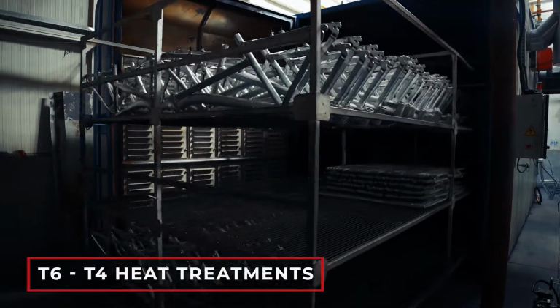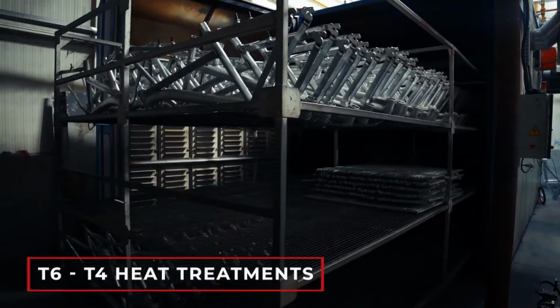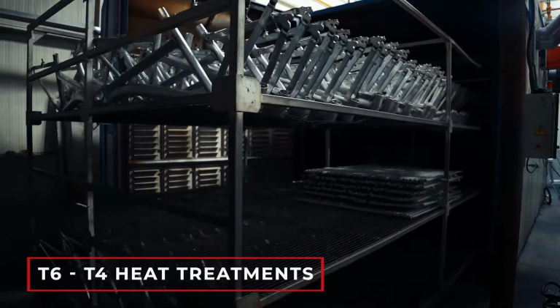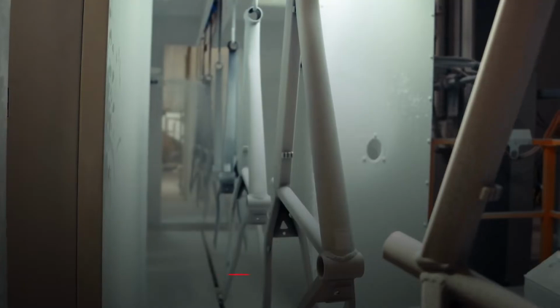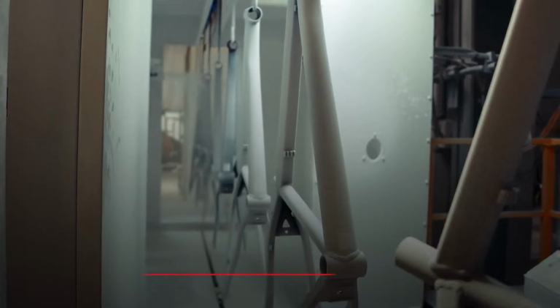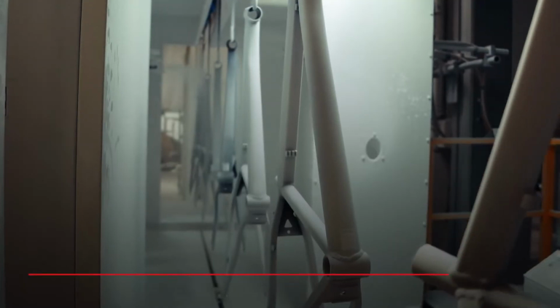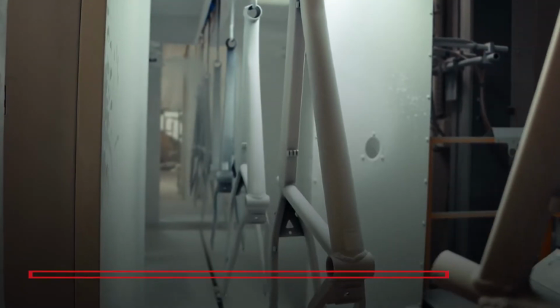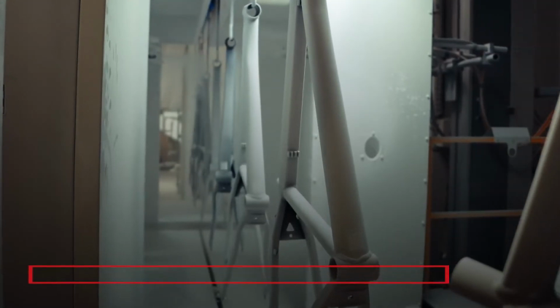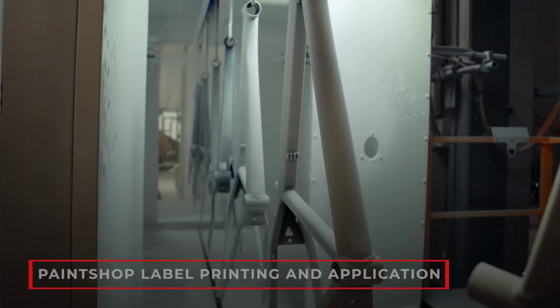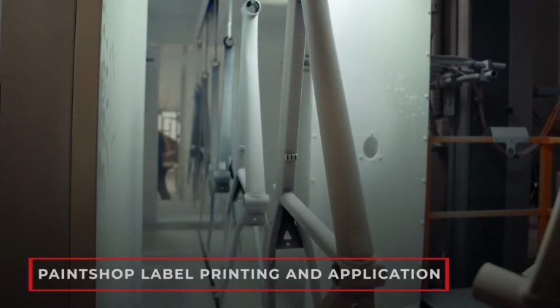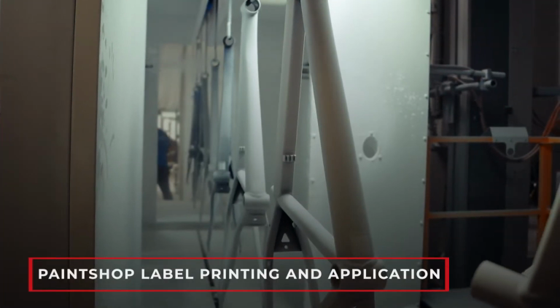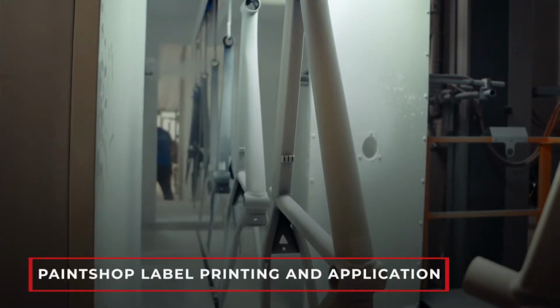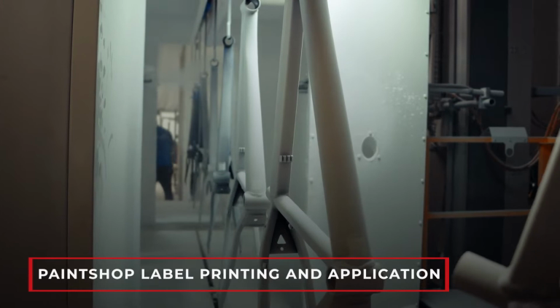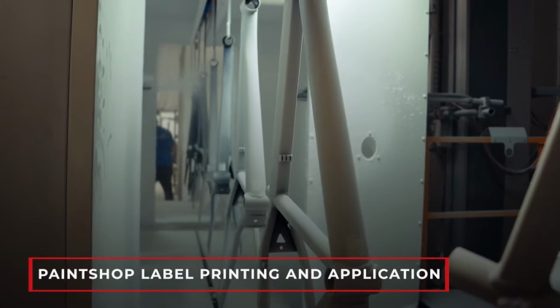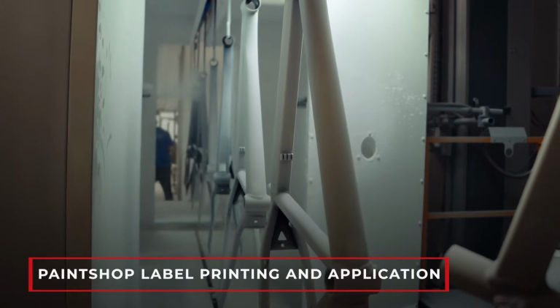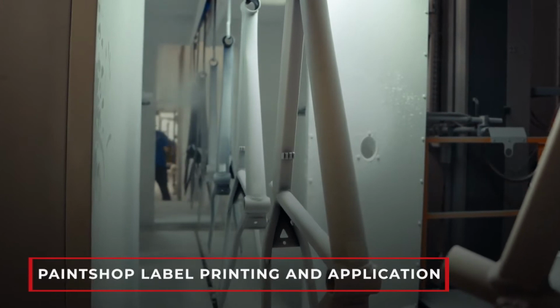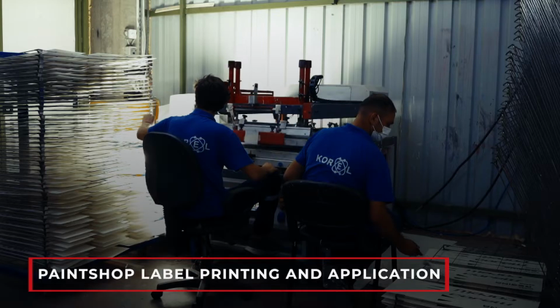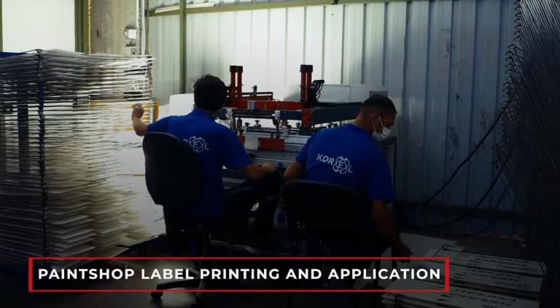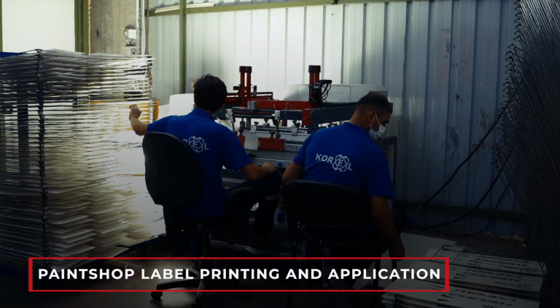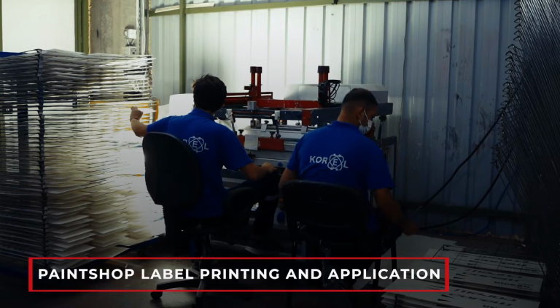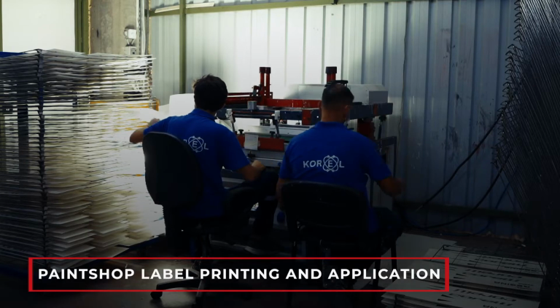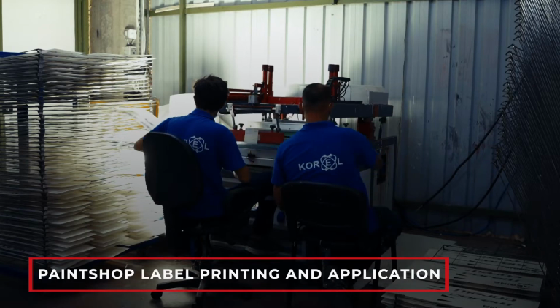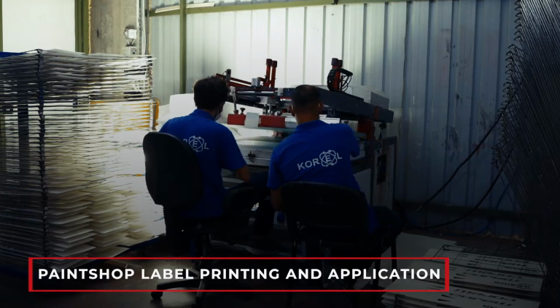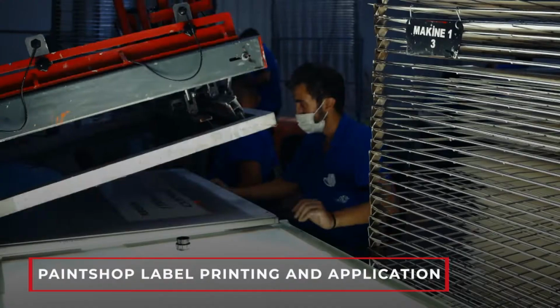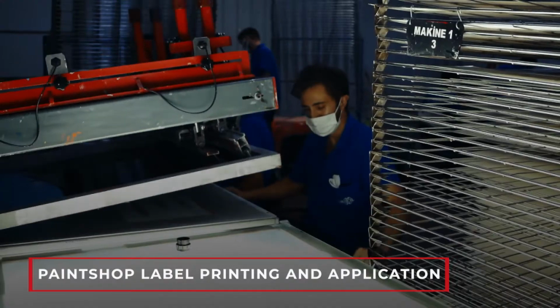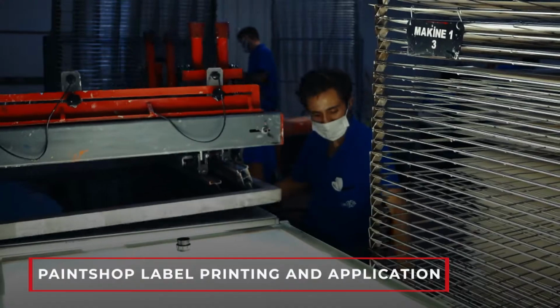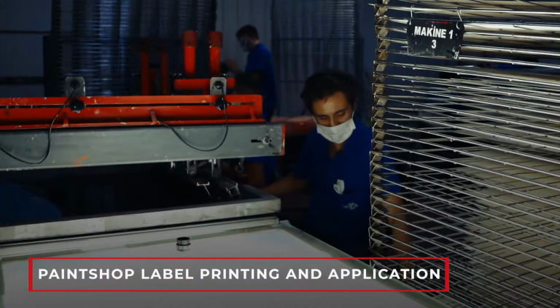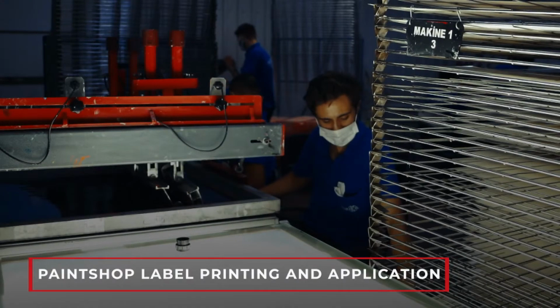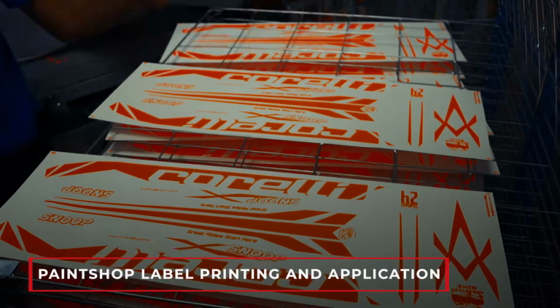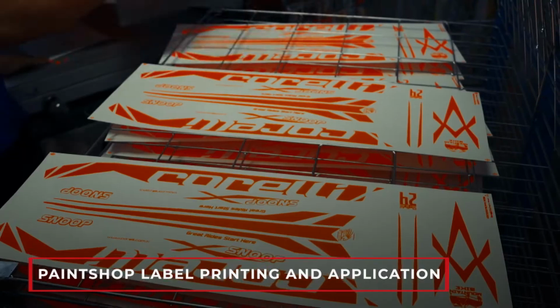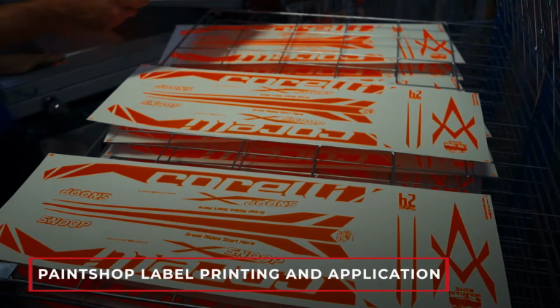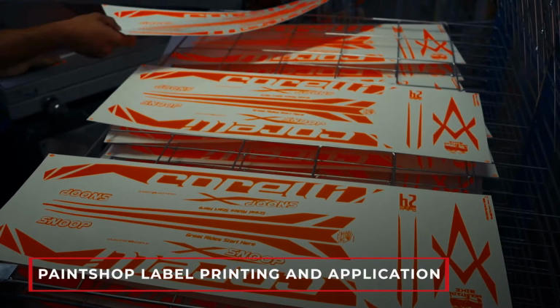Paint shop, label printing and application departments are also part of our facilities.